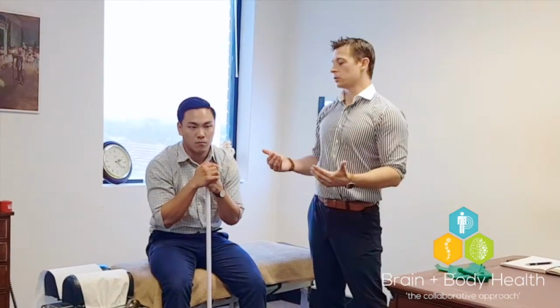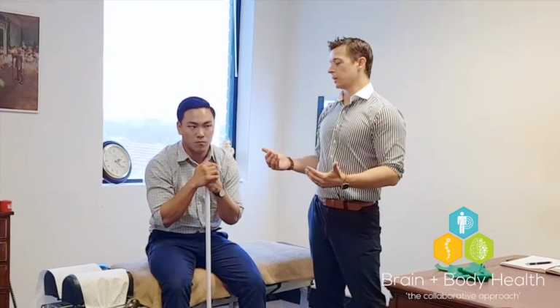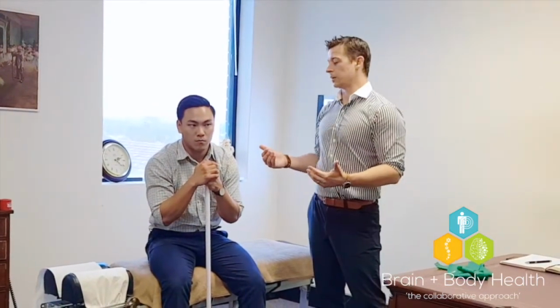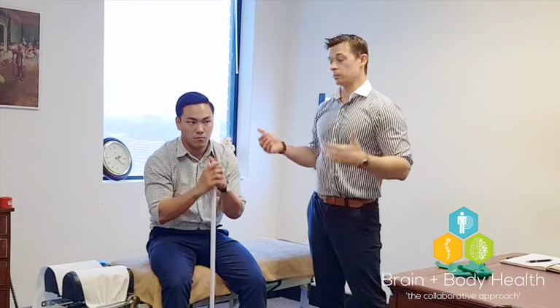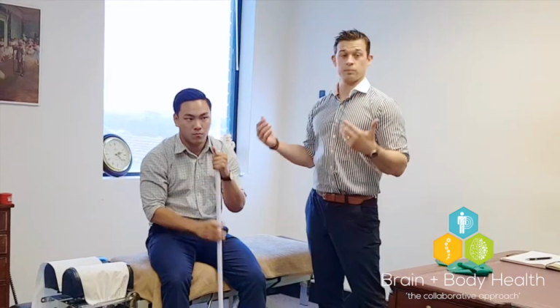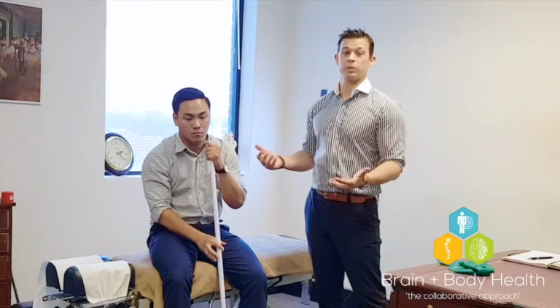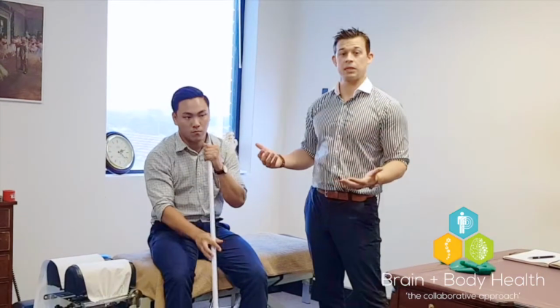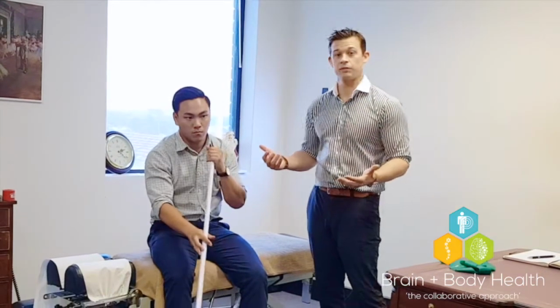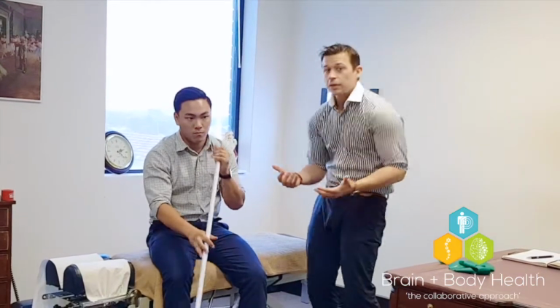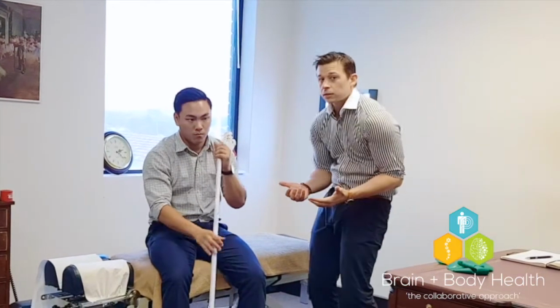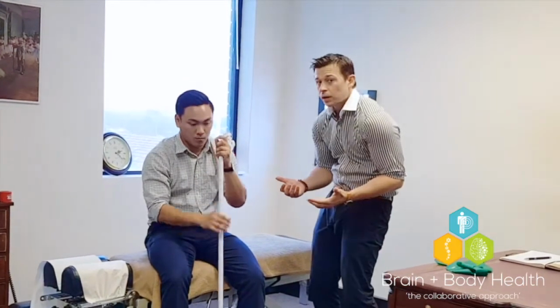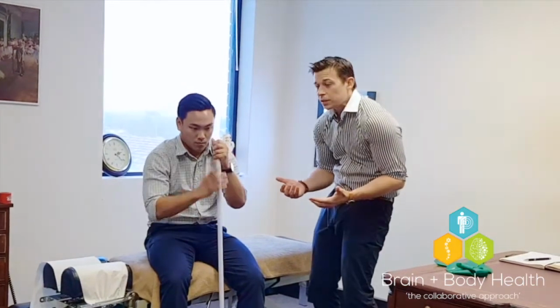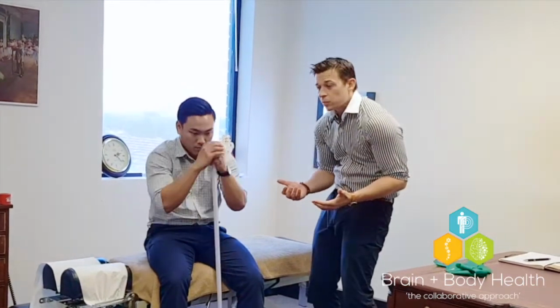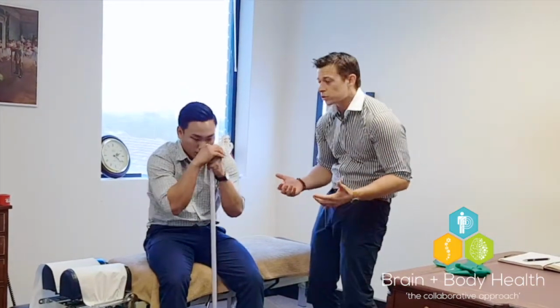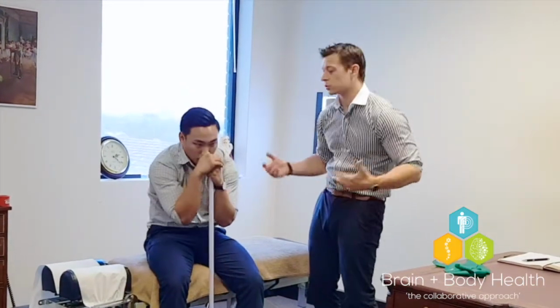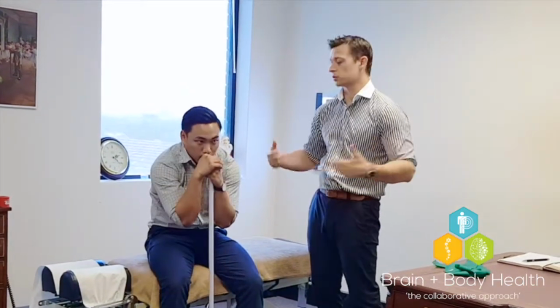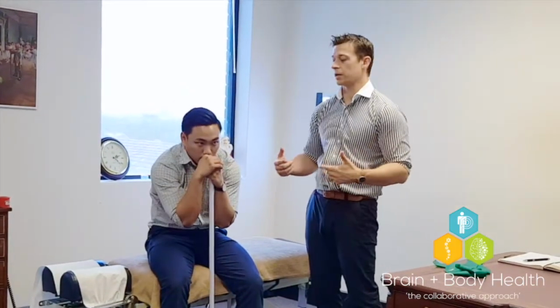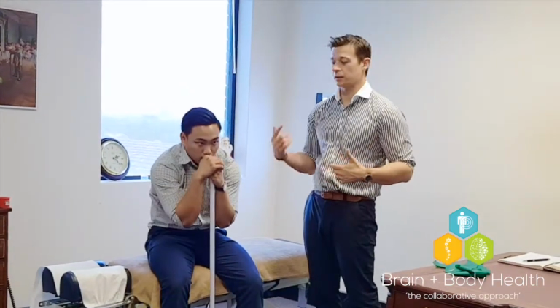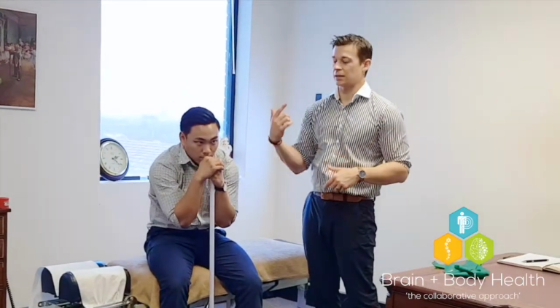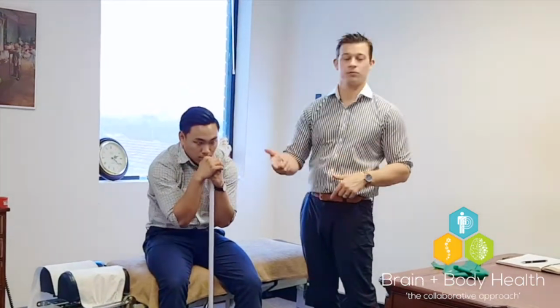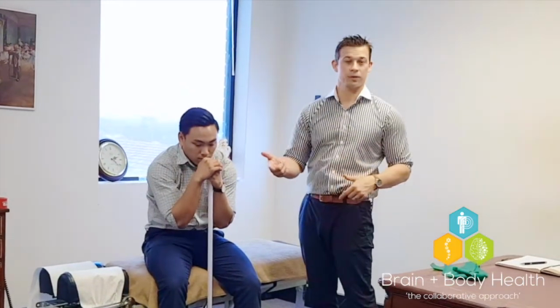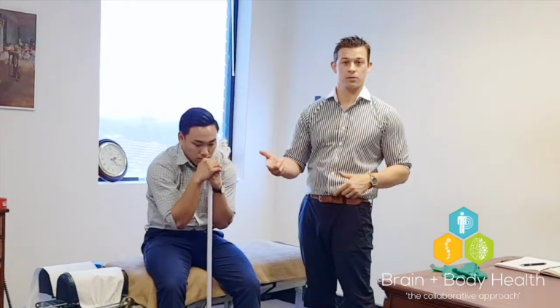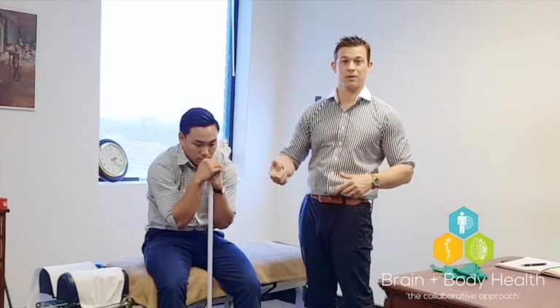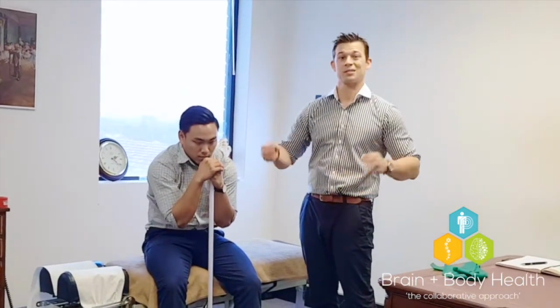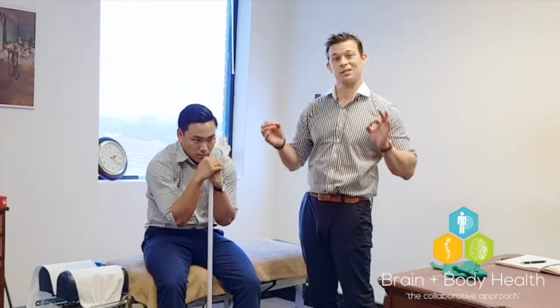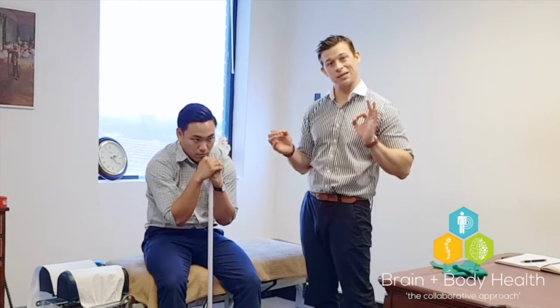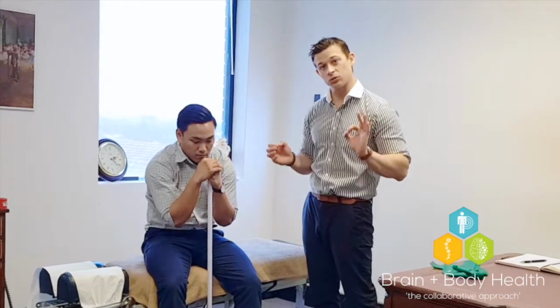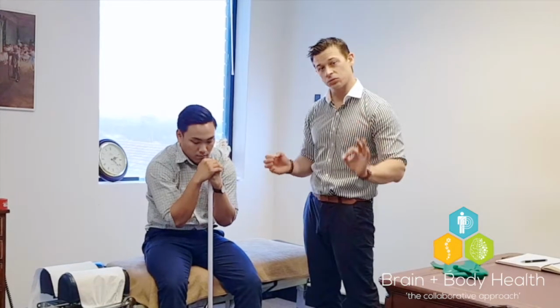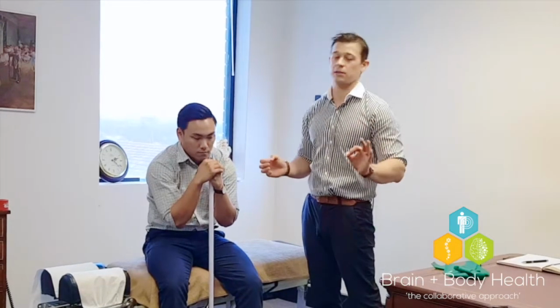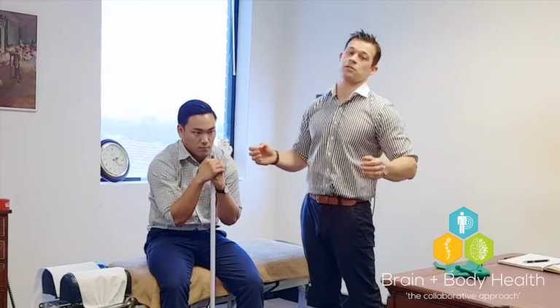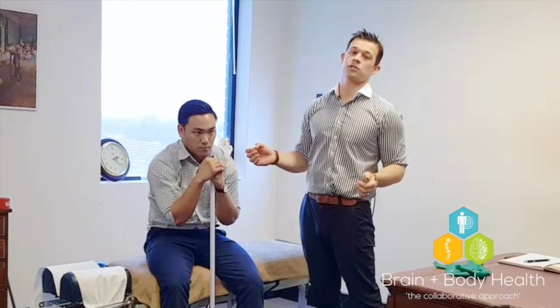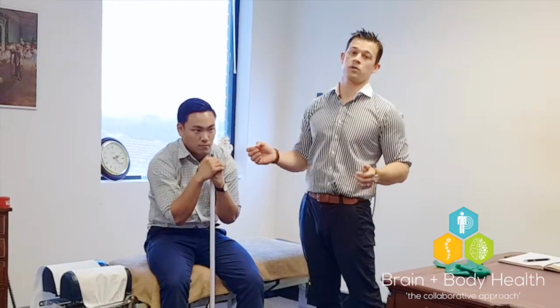Particularly if you're in that crappy desk posture — shoulders rounded and head forward — this is going to be a good exercise for you.